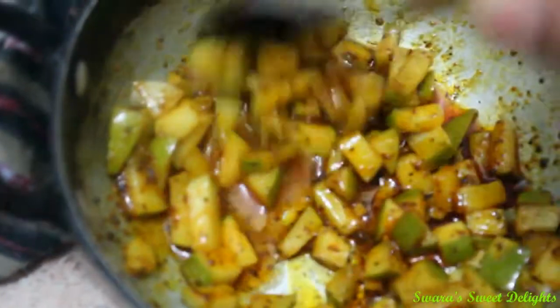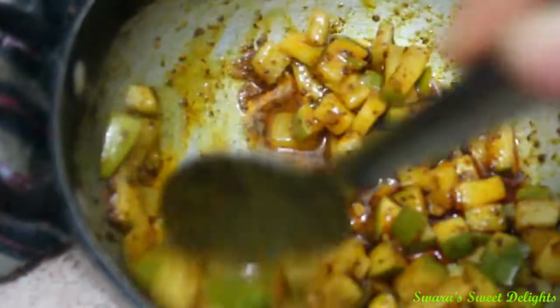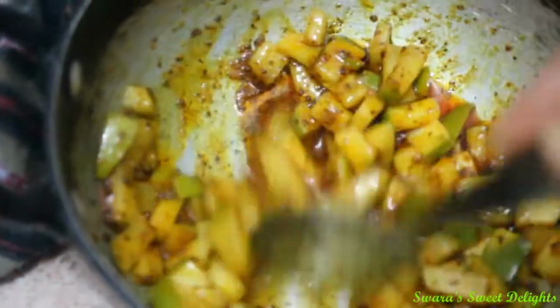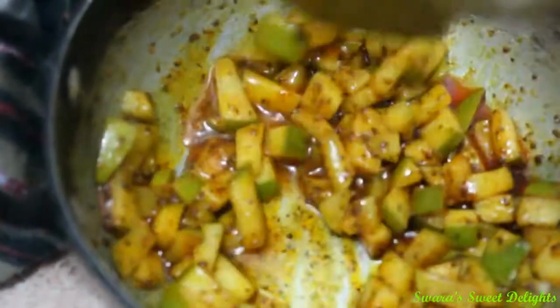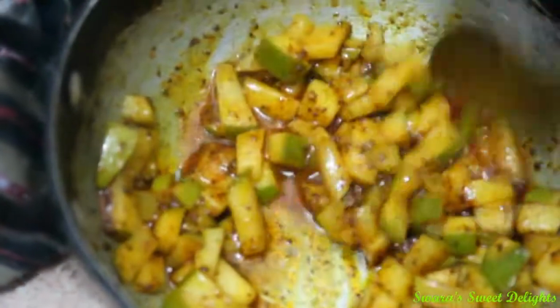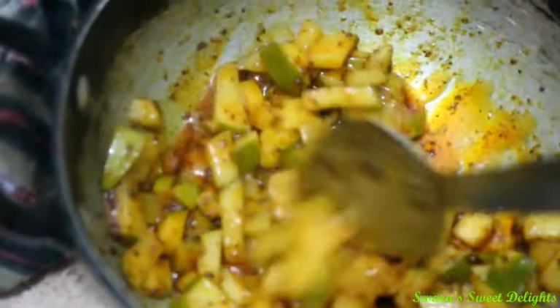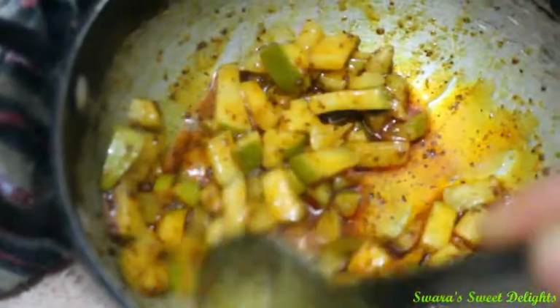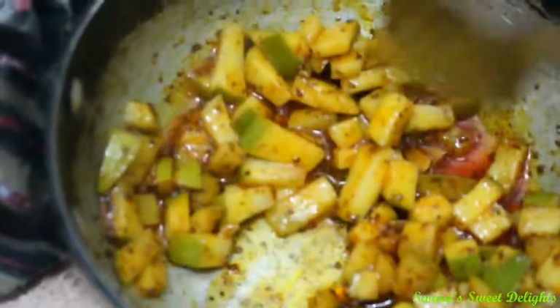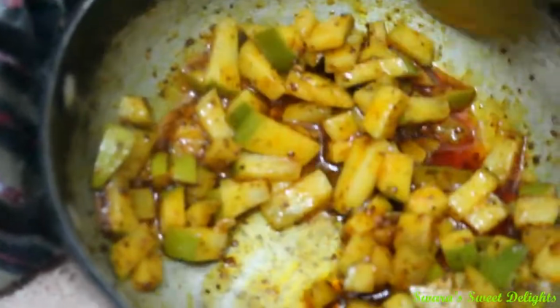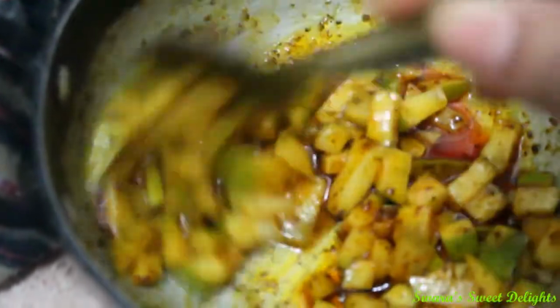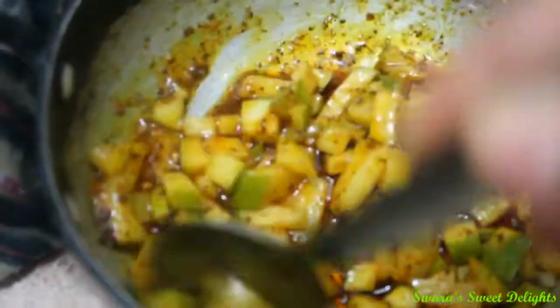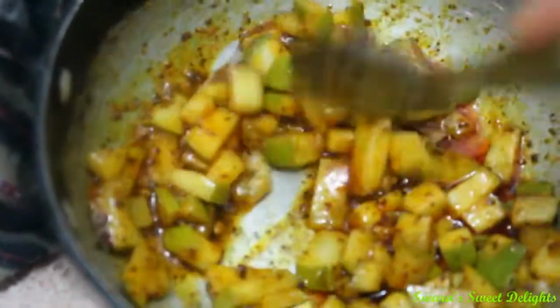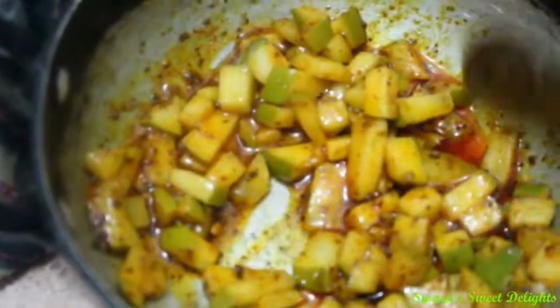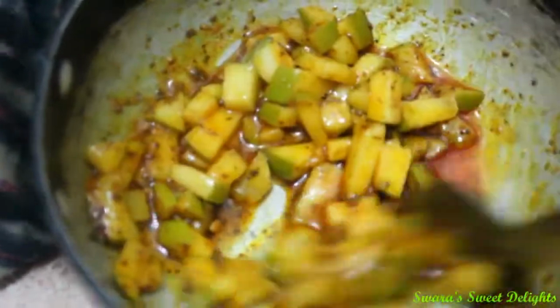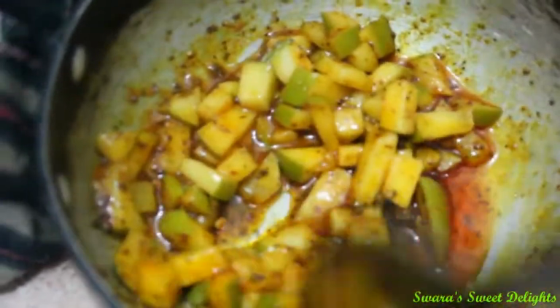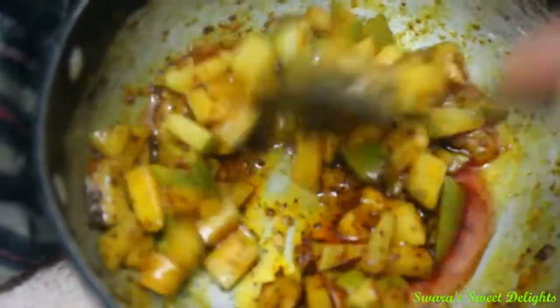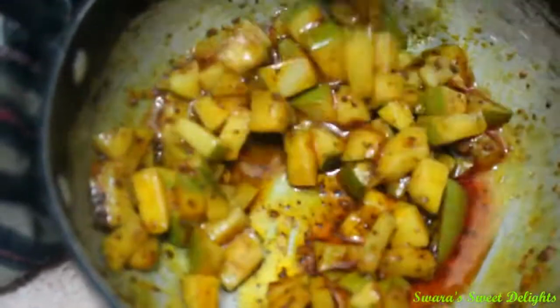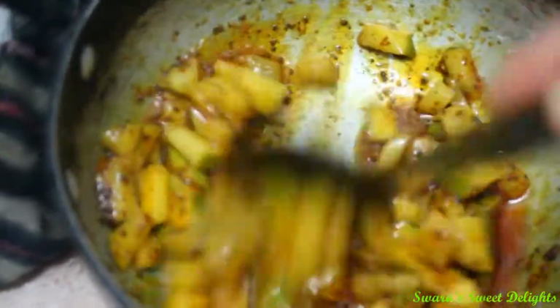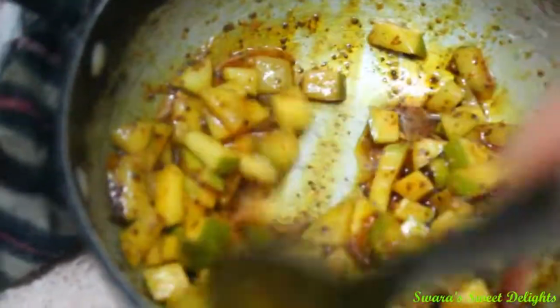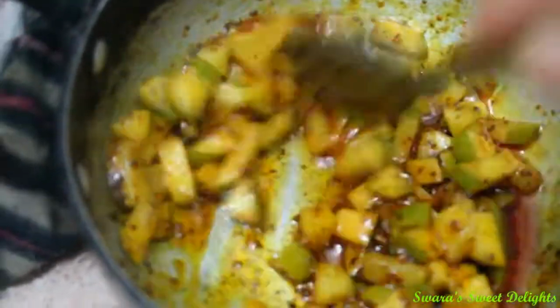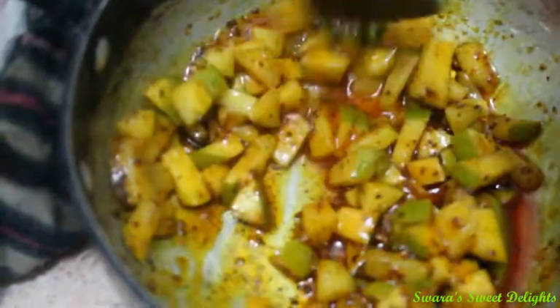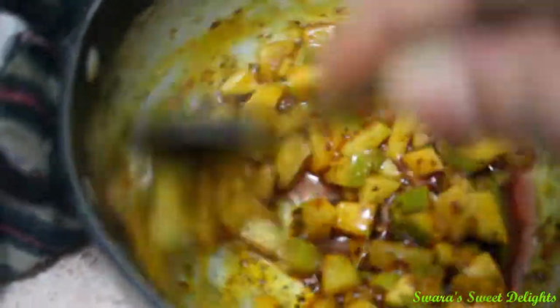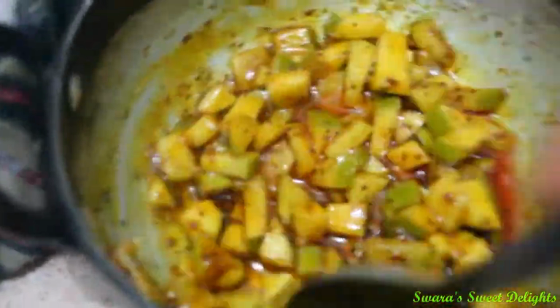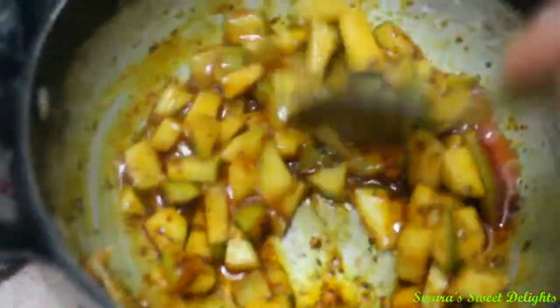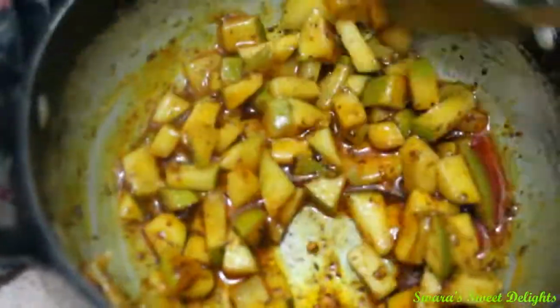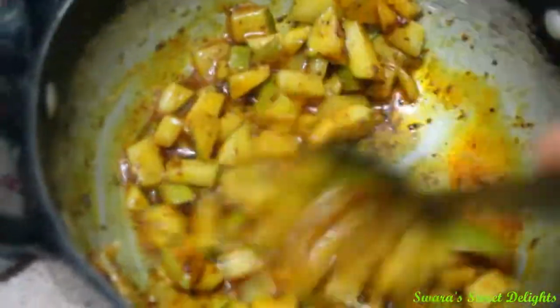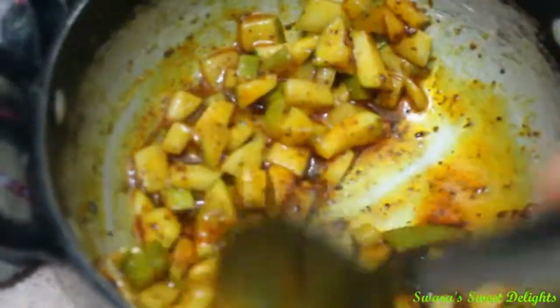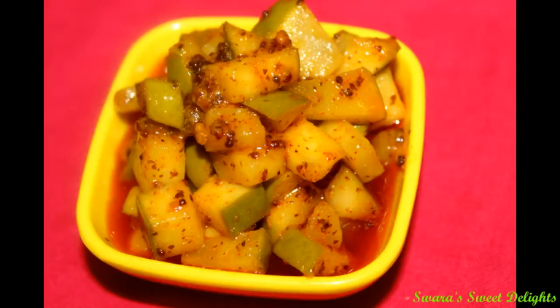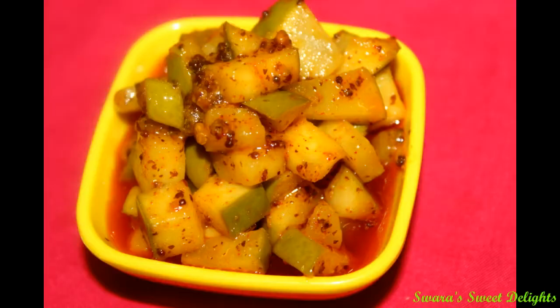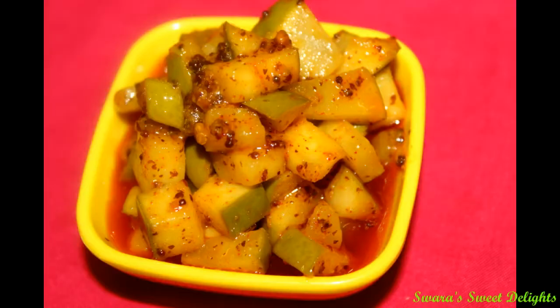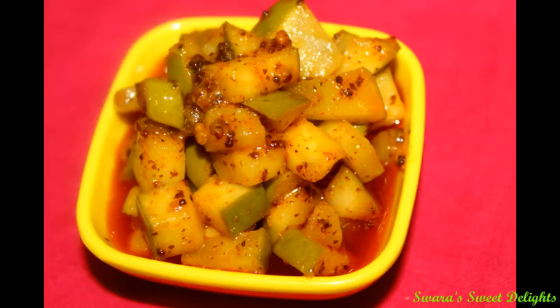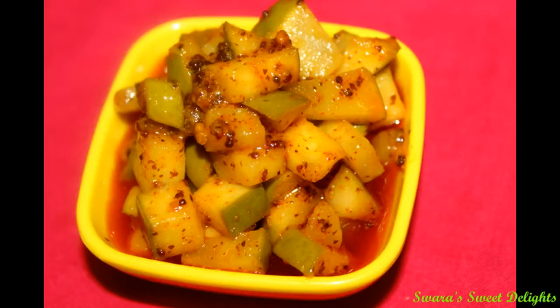Don't add lemon juice to the hot pickle.